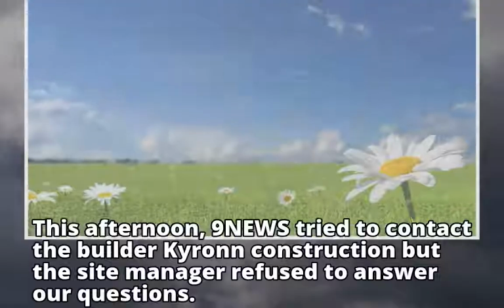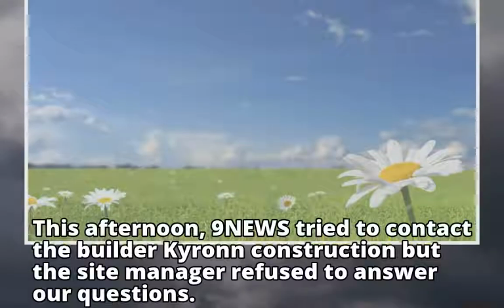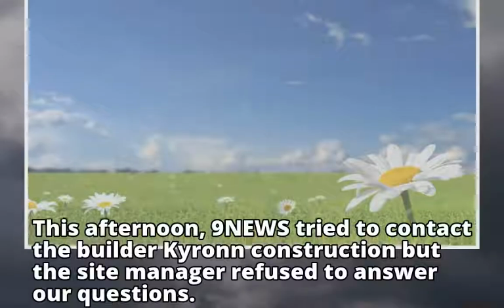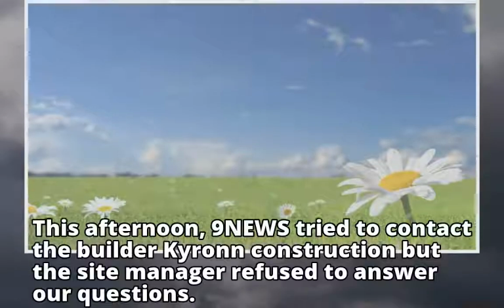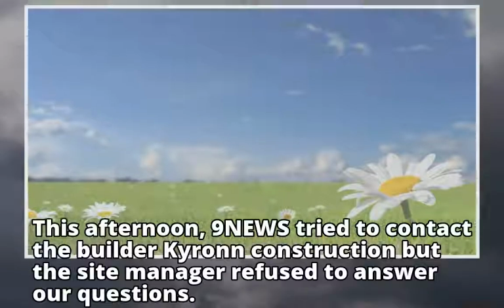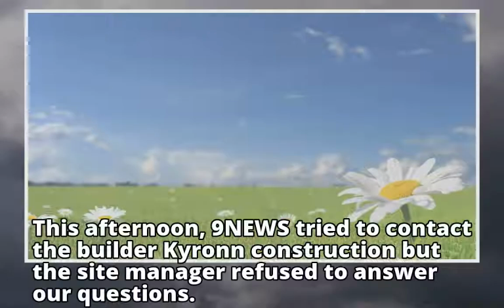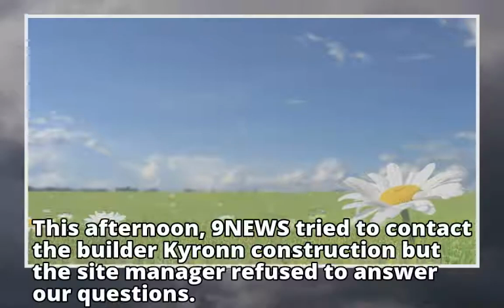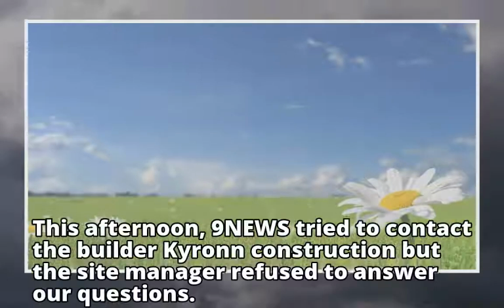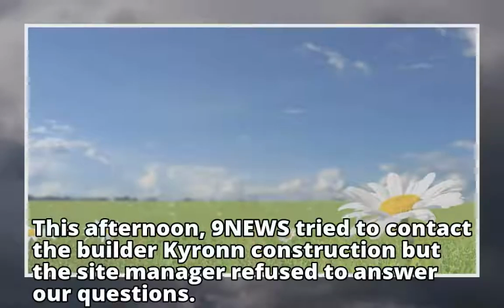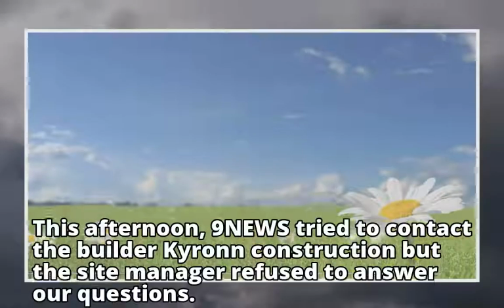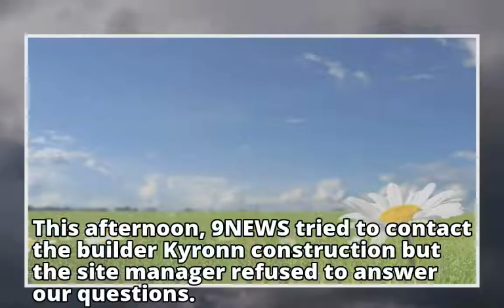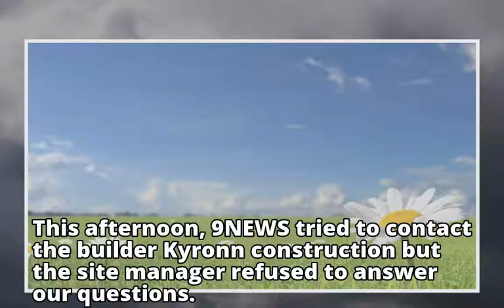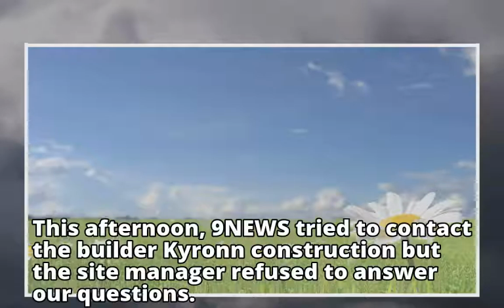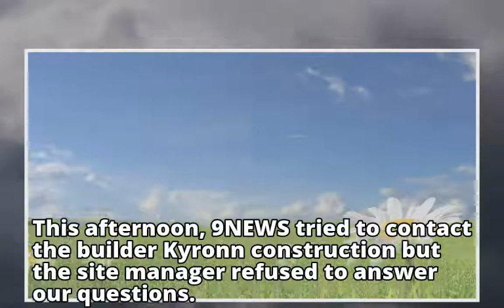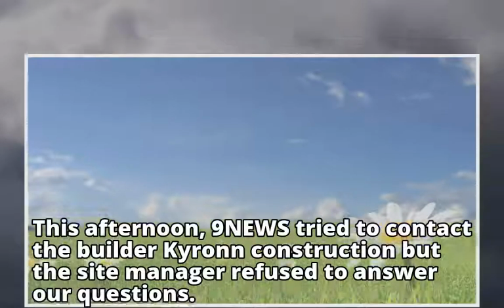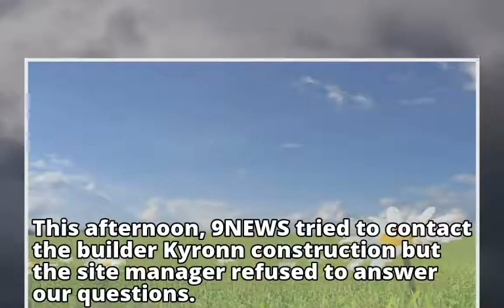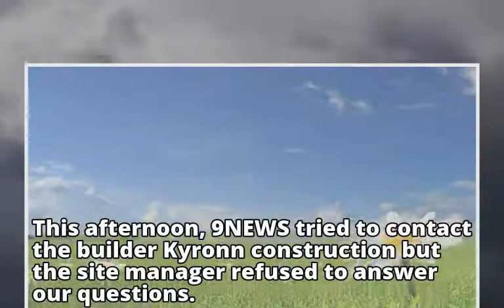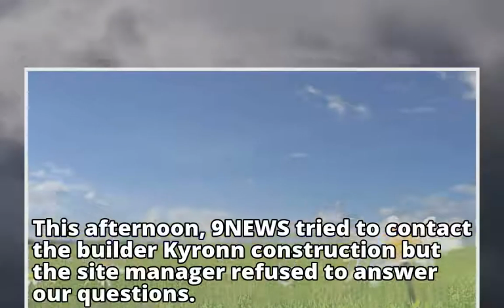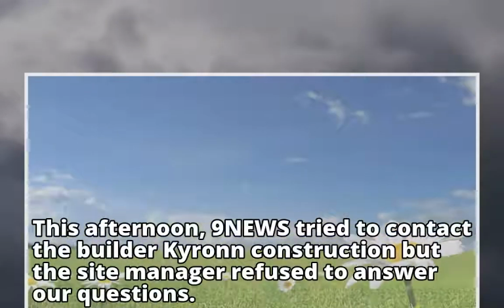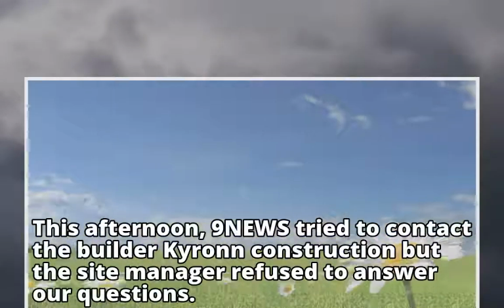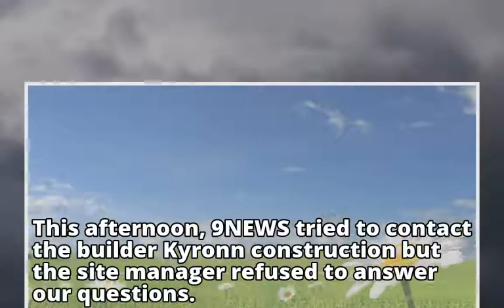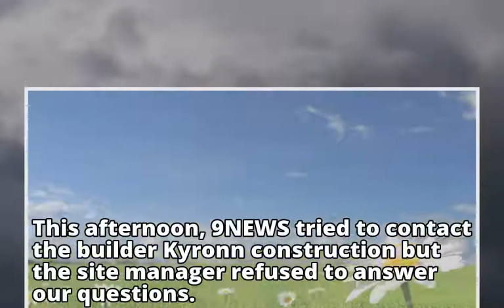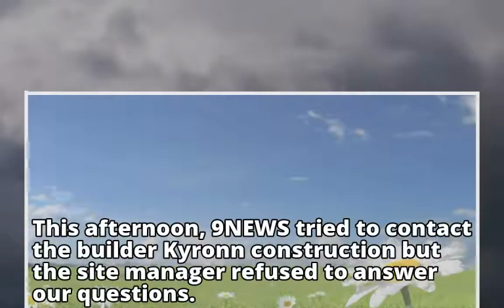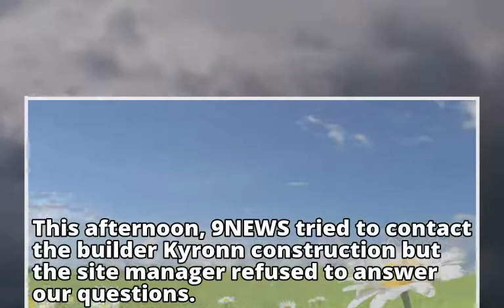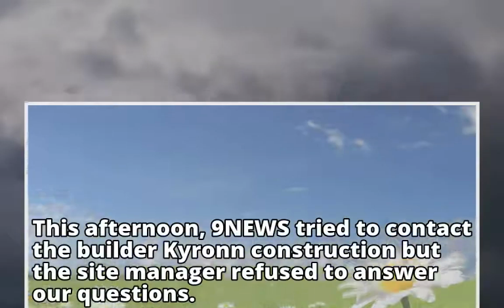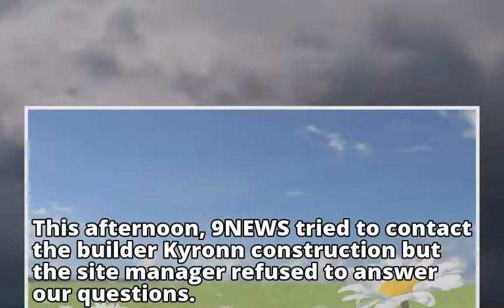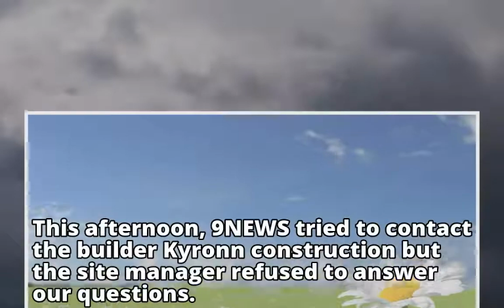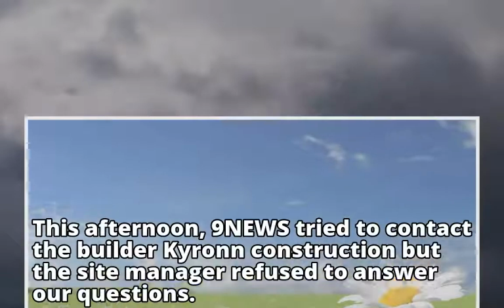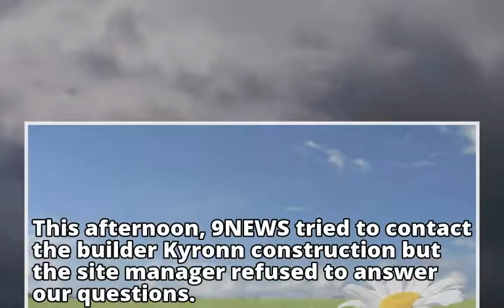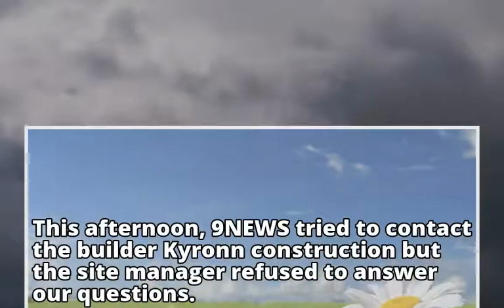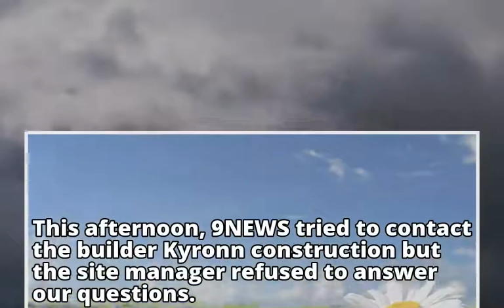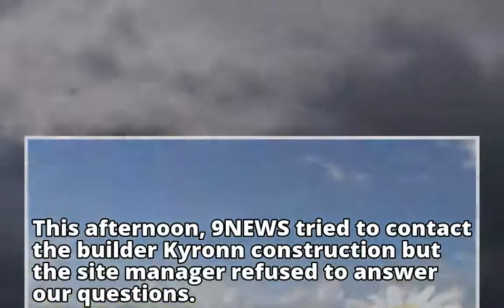This afternoon, 9 News tried to contact the builder Cairo Construction, but the site manager refused to answer our questions.